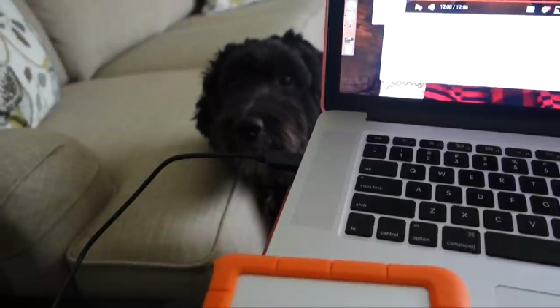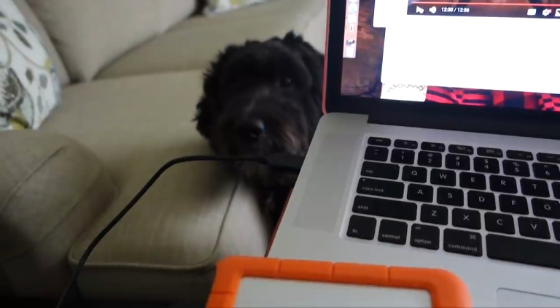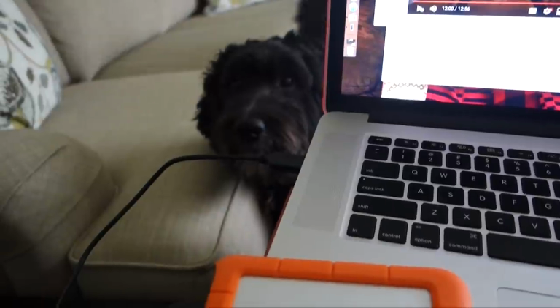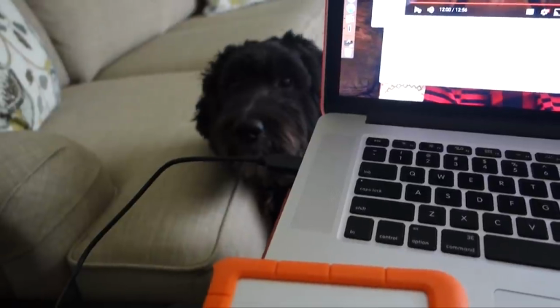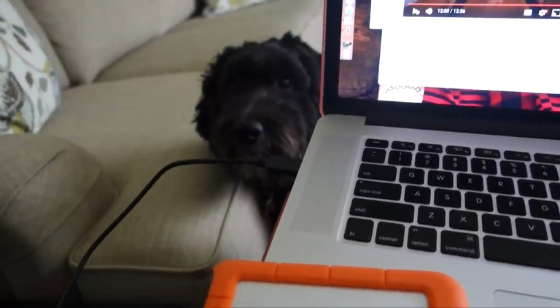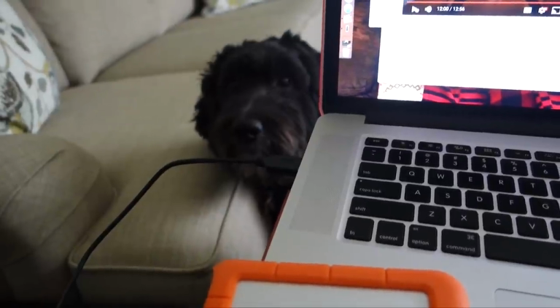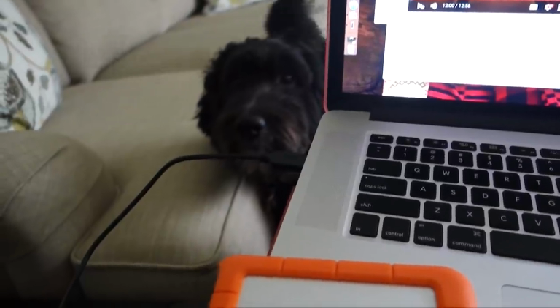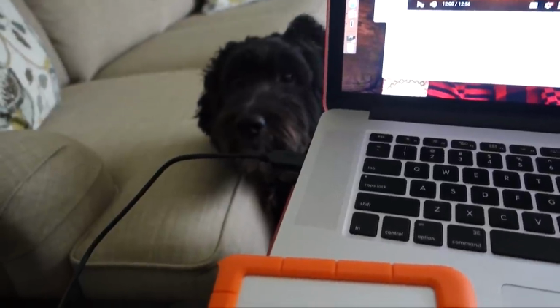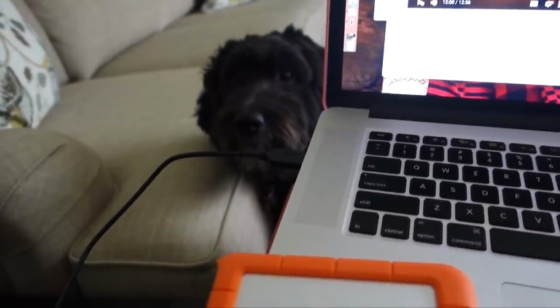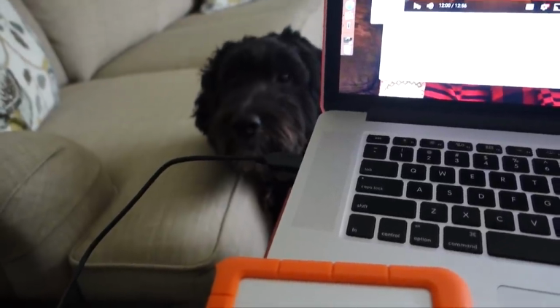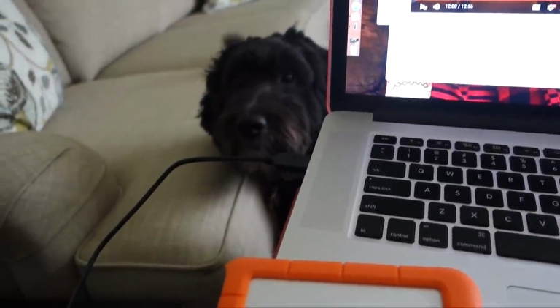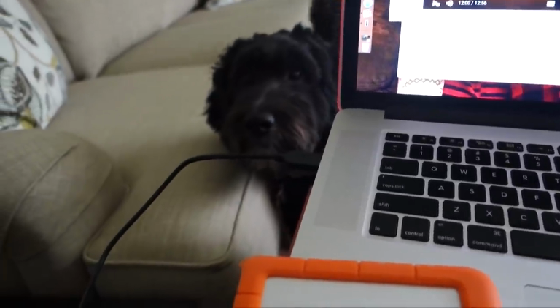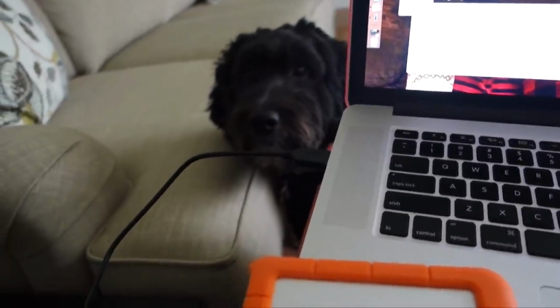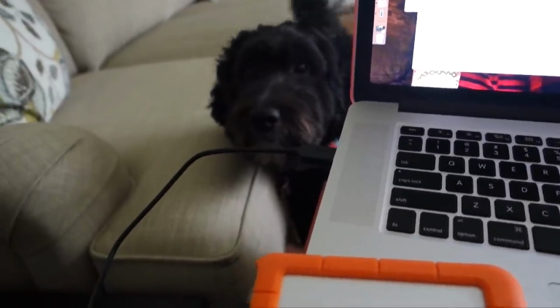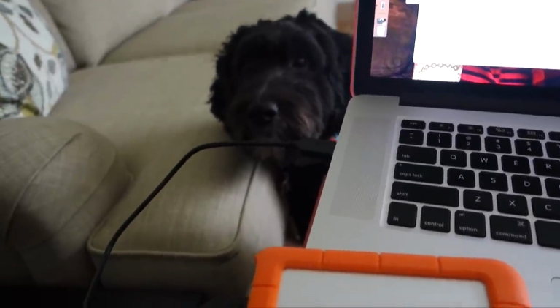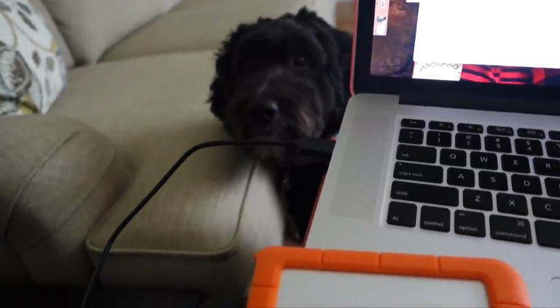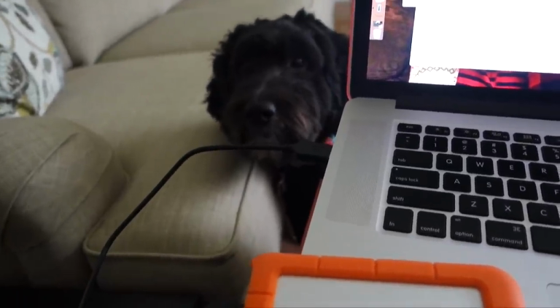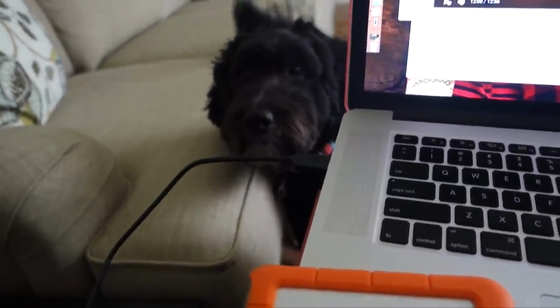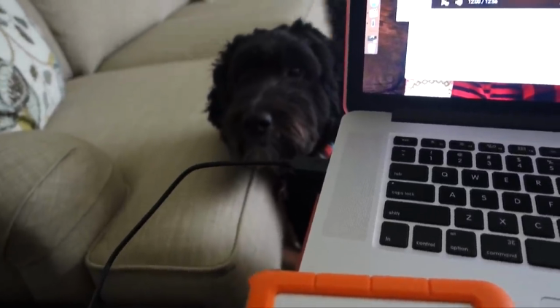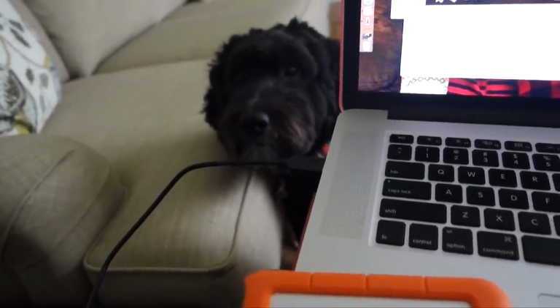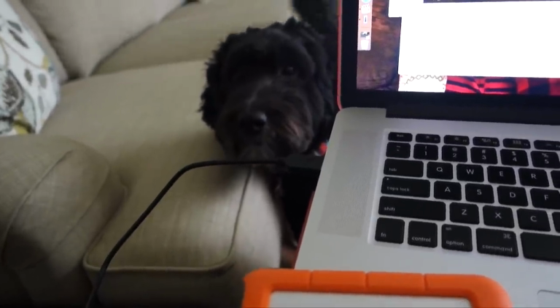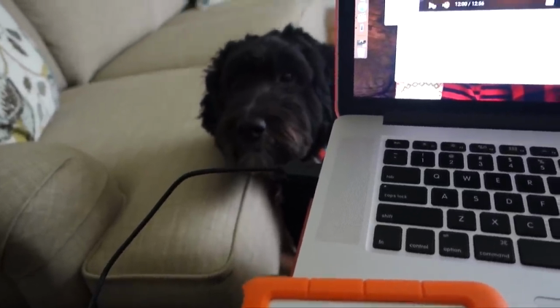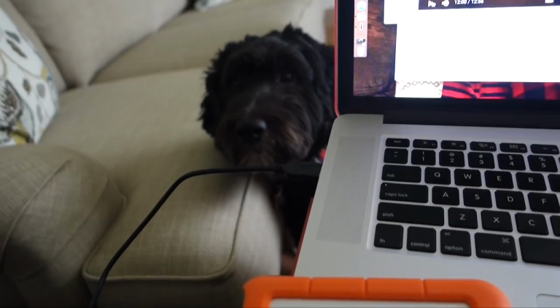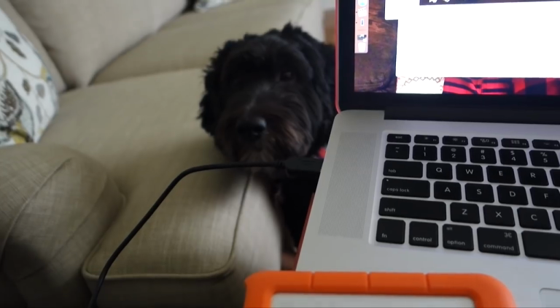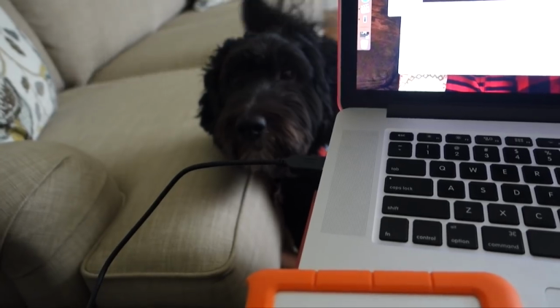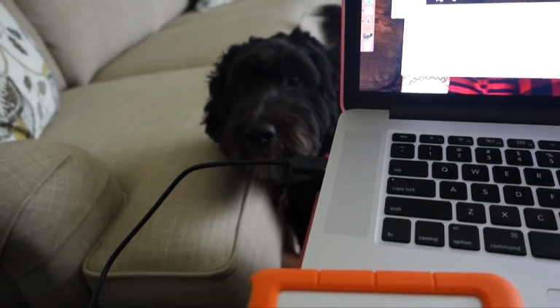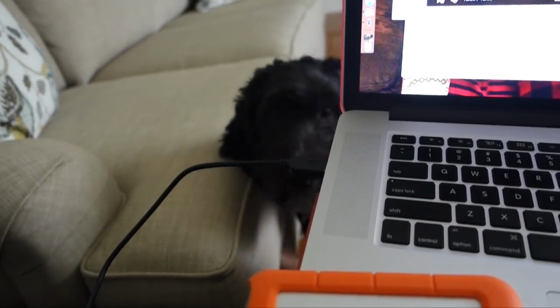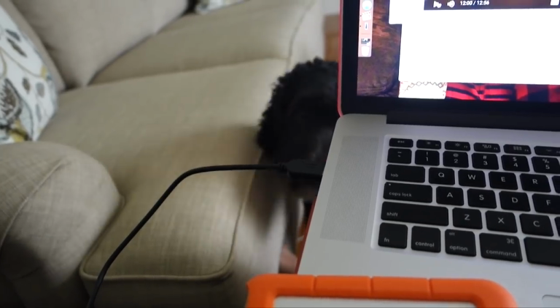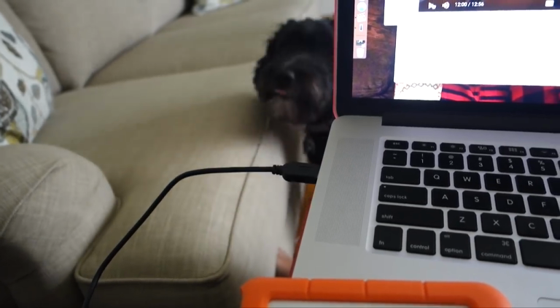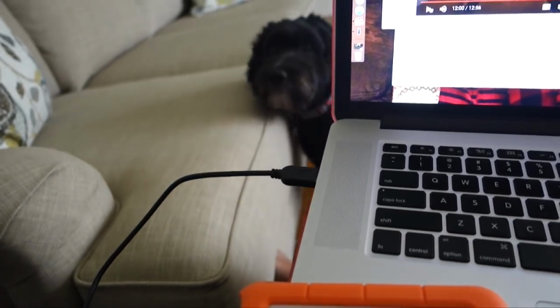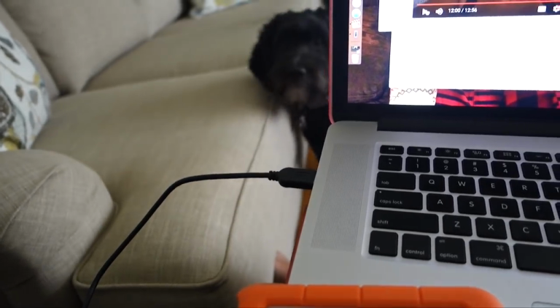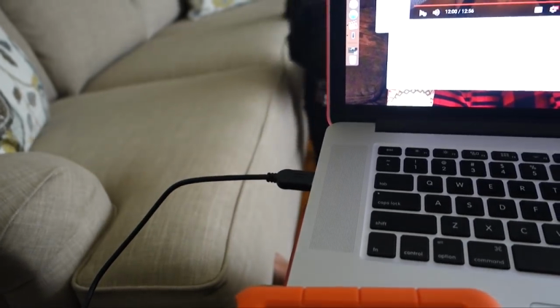Do you need to go outside? Go ring the bell. Go ring the bell.